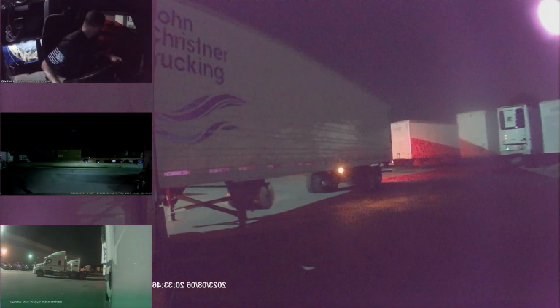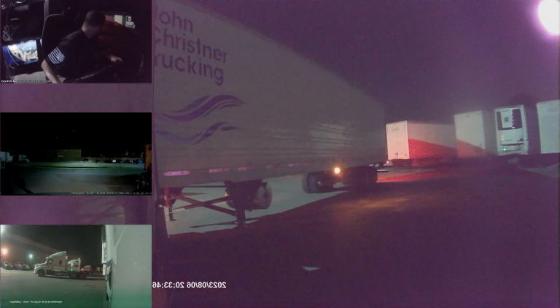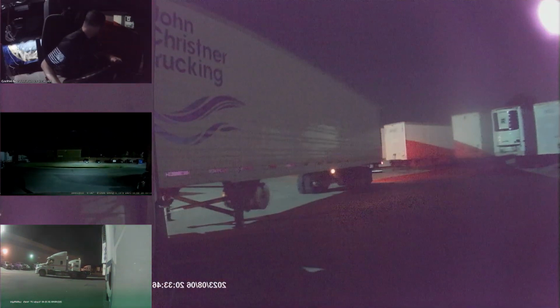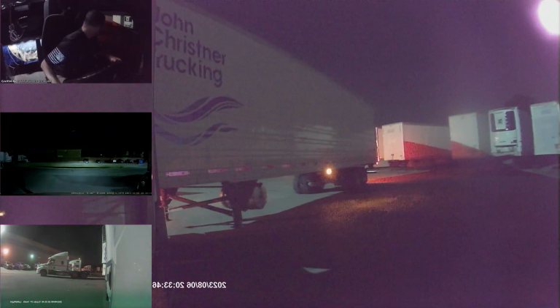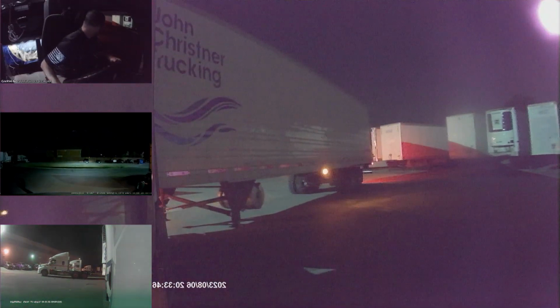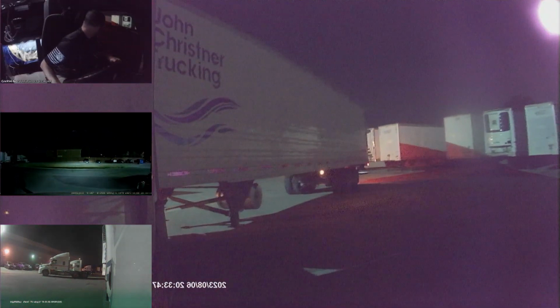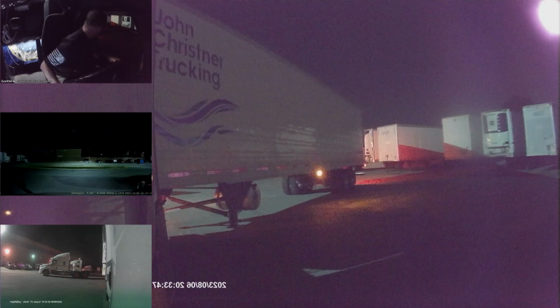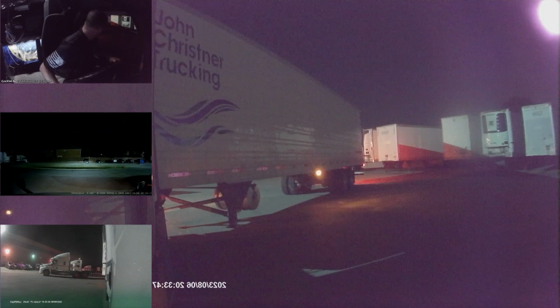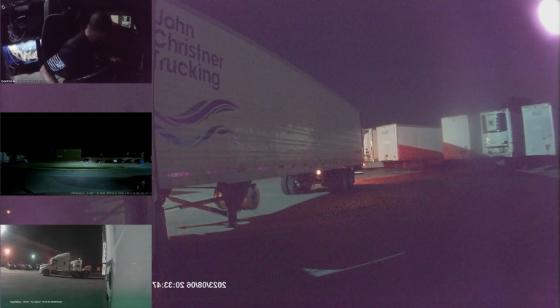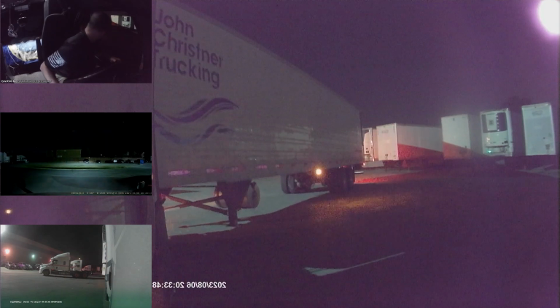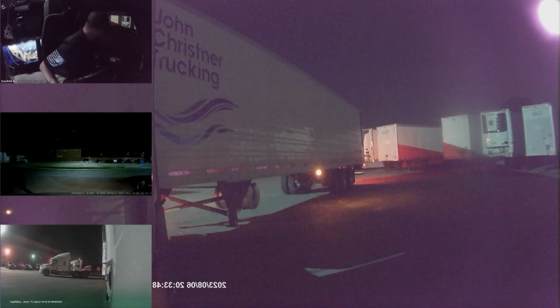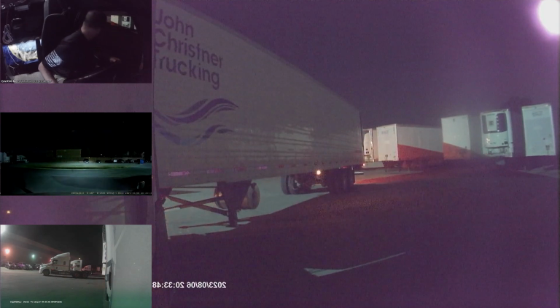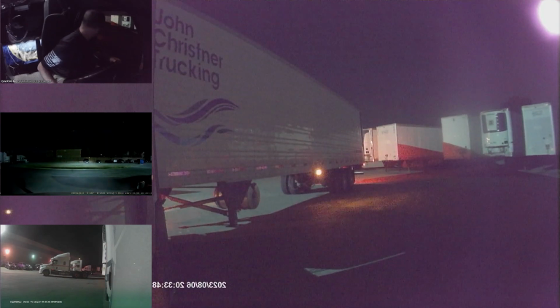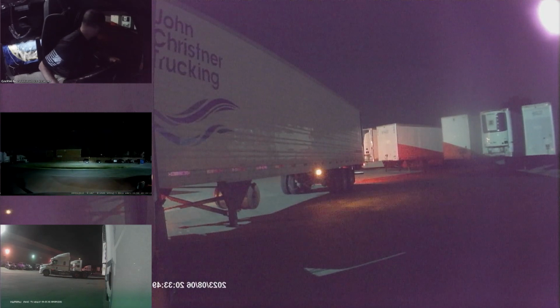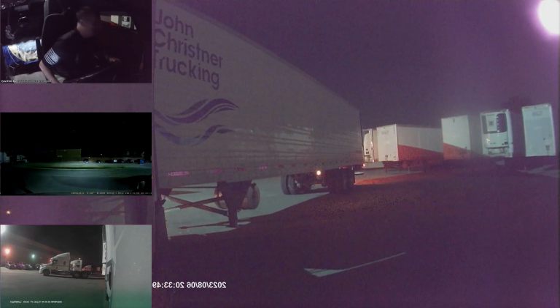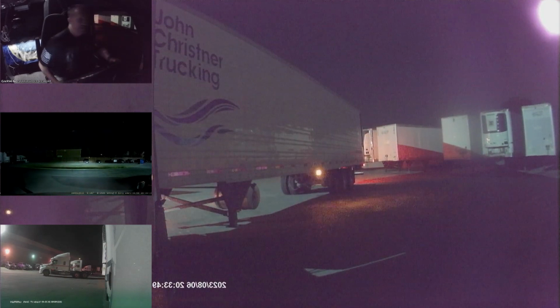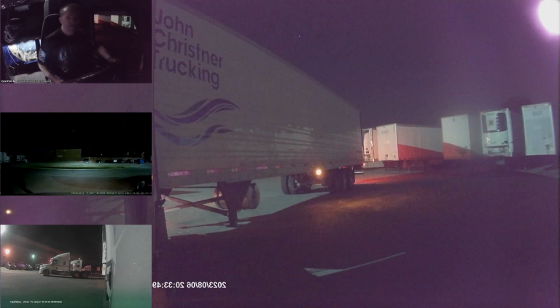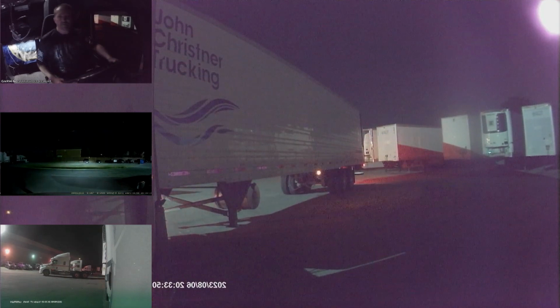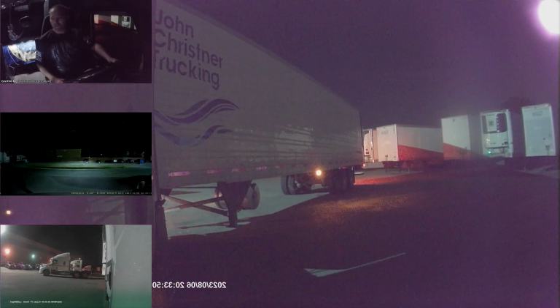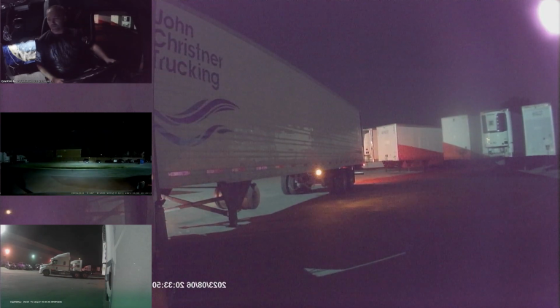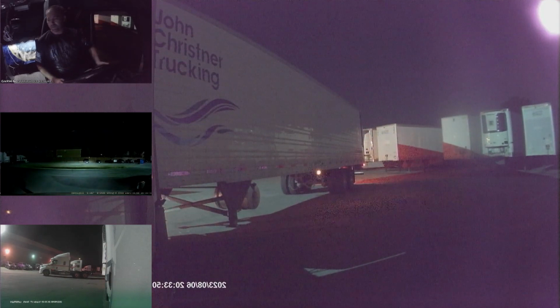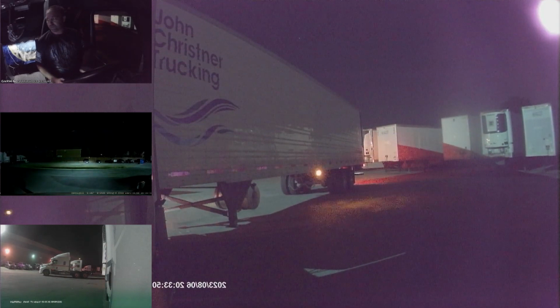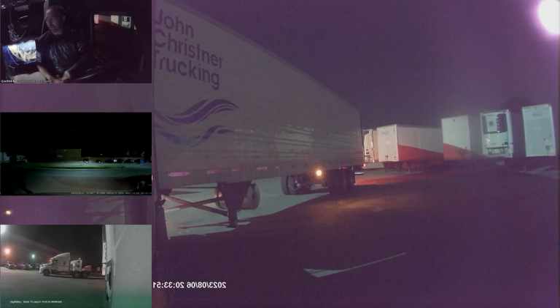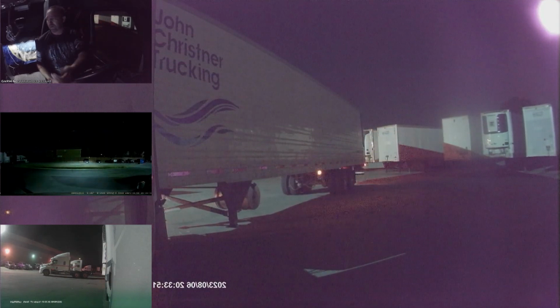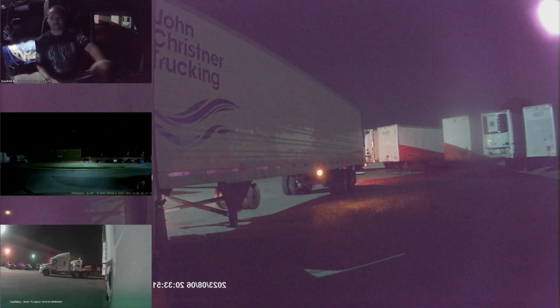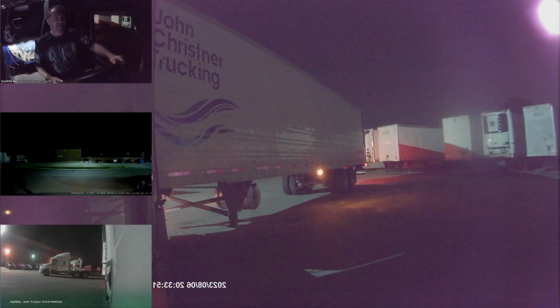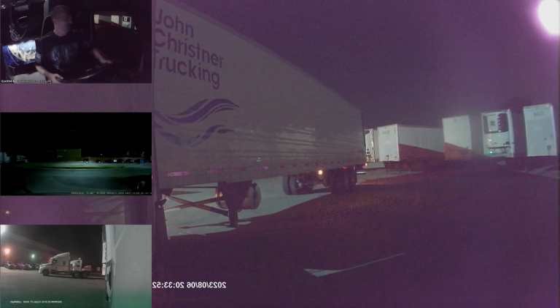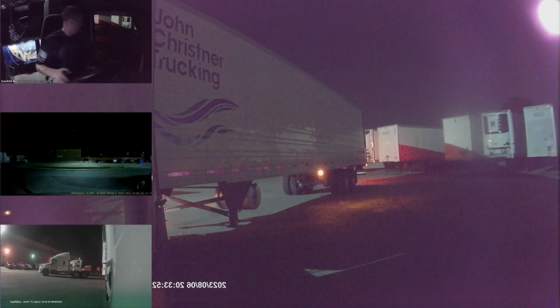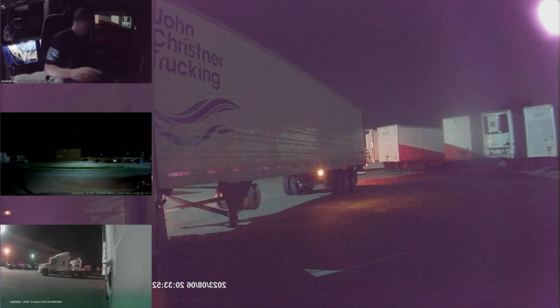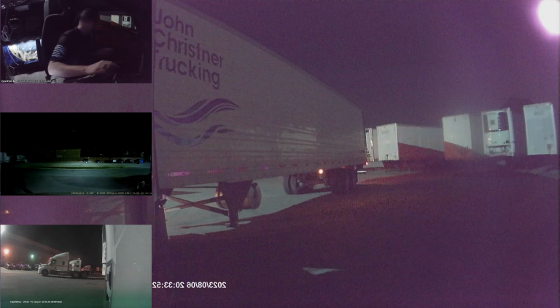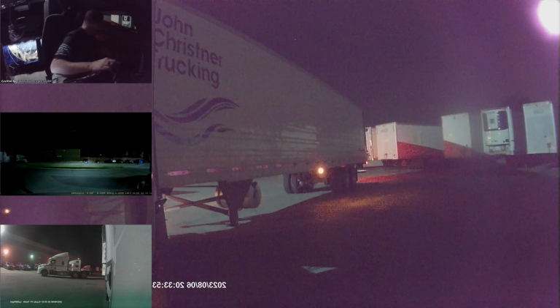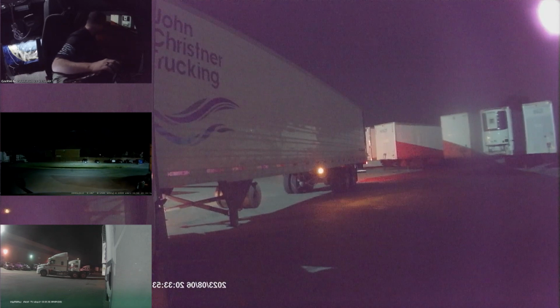Once I see the front end of that — not the drive-in that's right next to my spot, but the one that's on the other side of it — I want to see that.